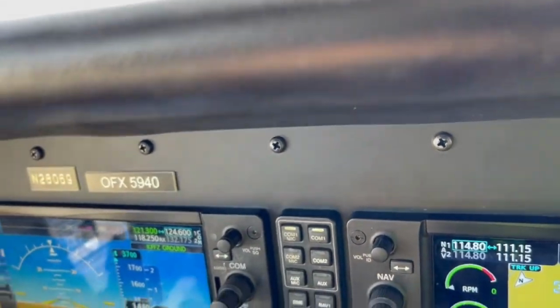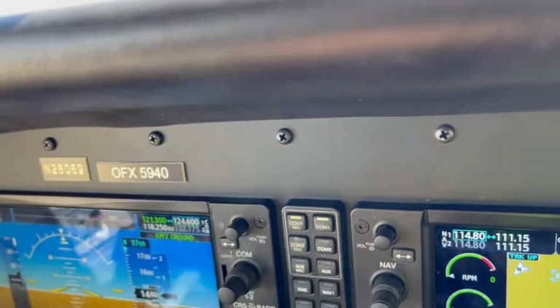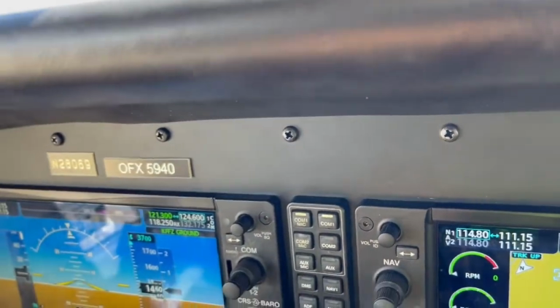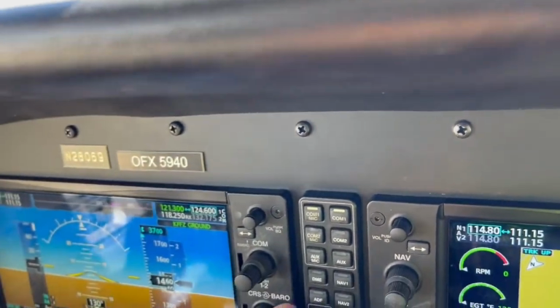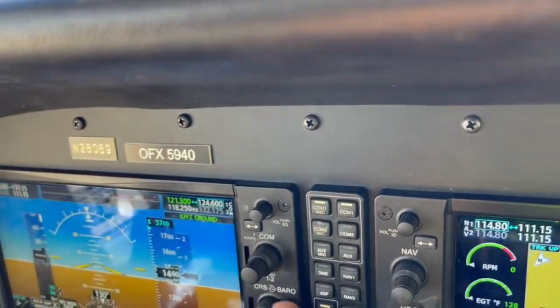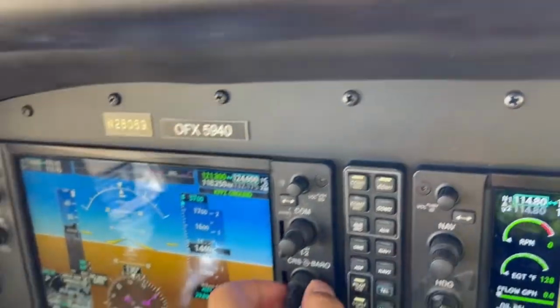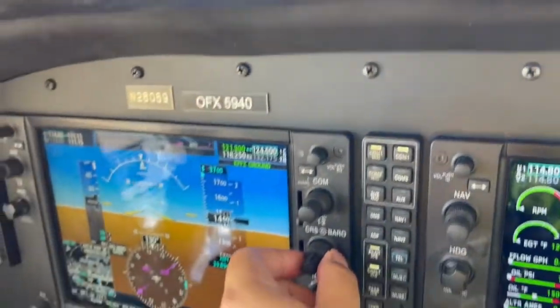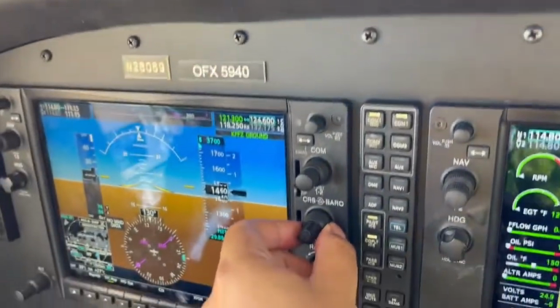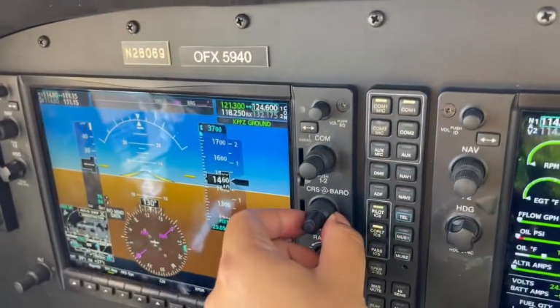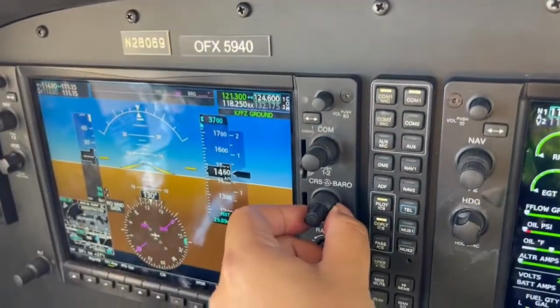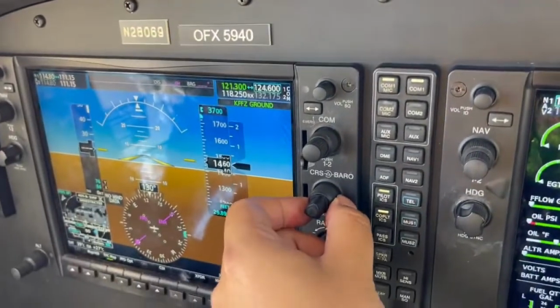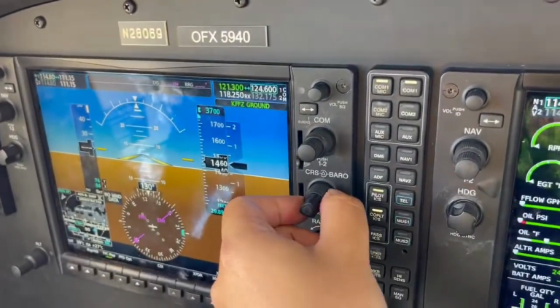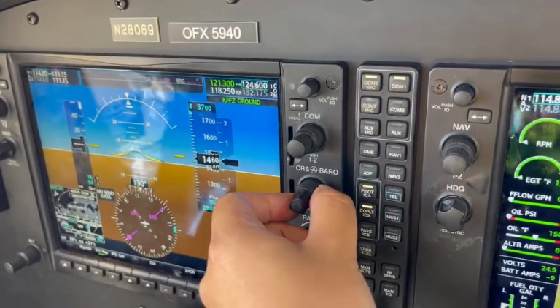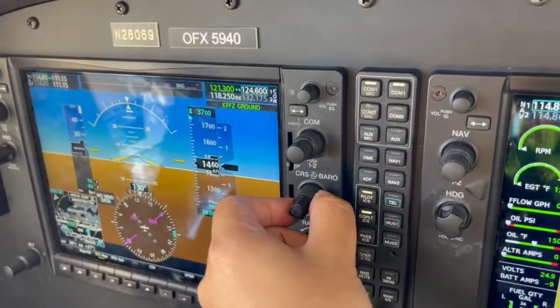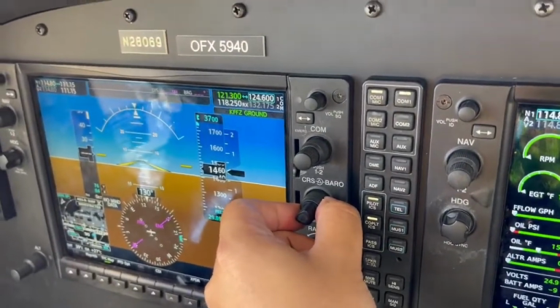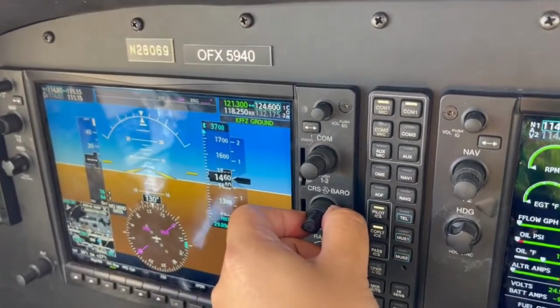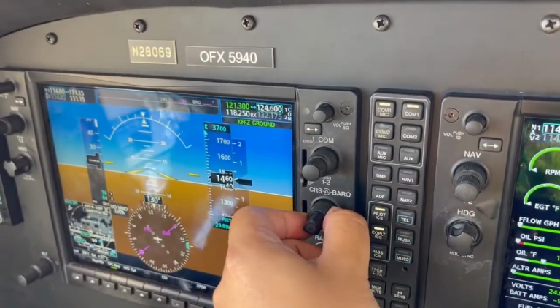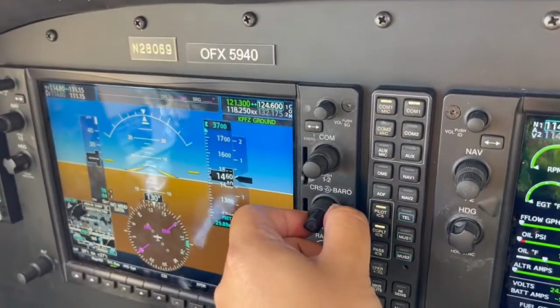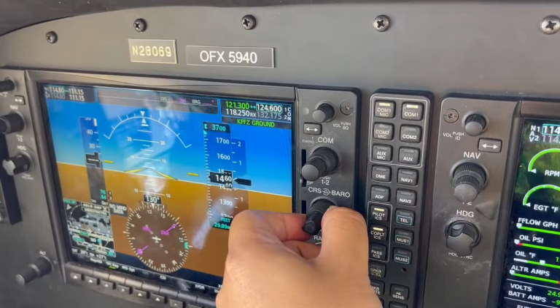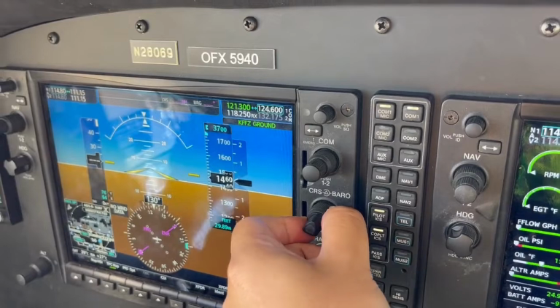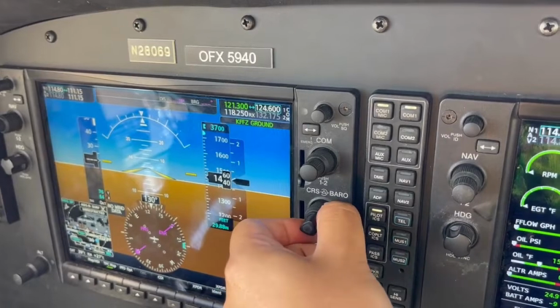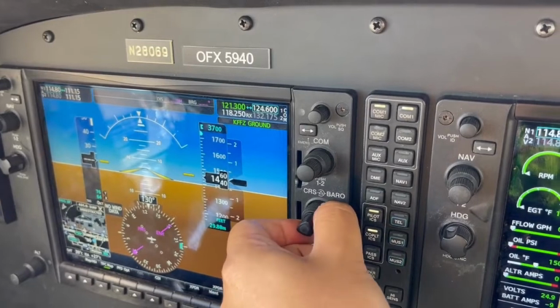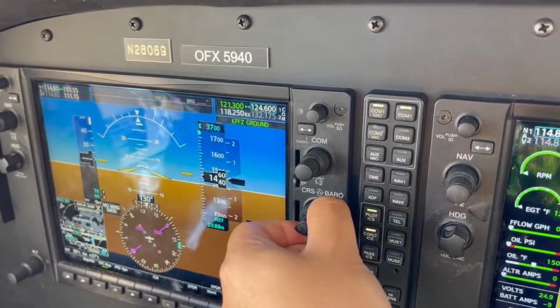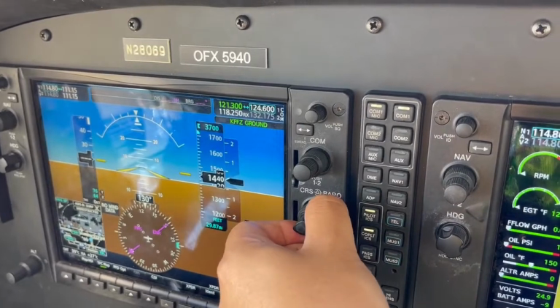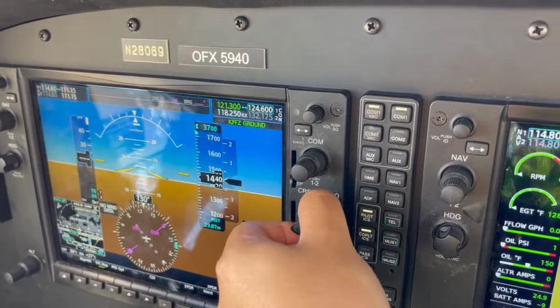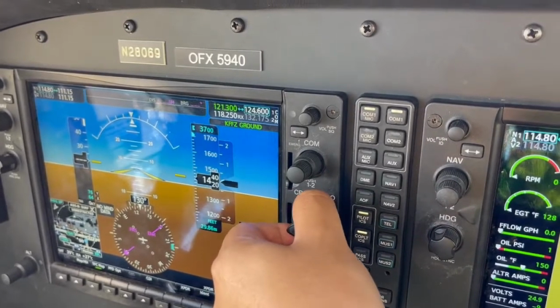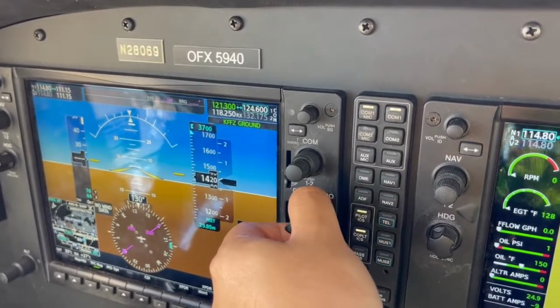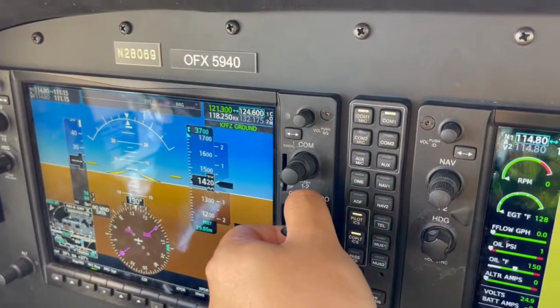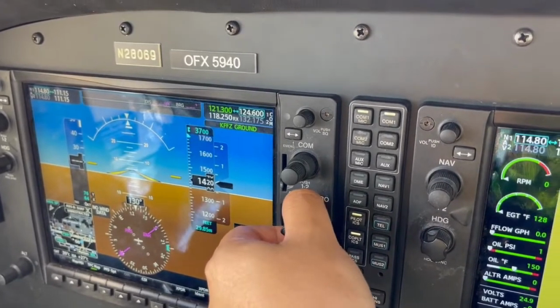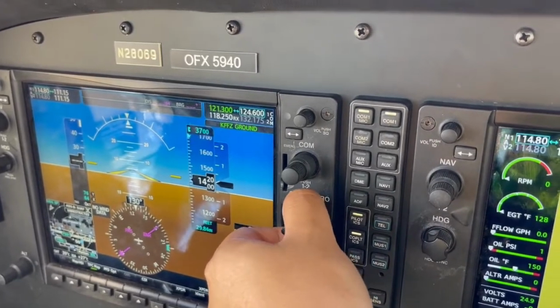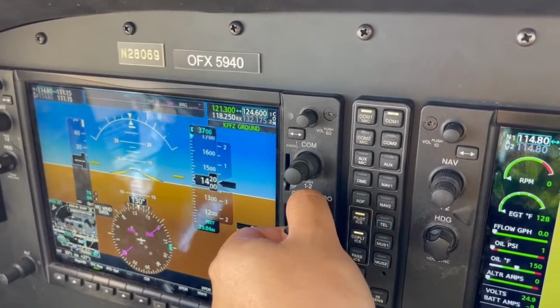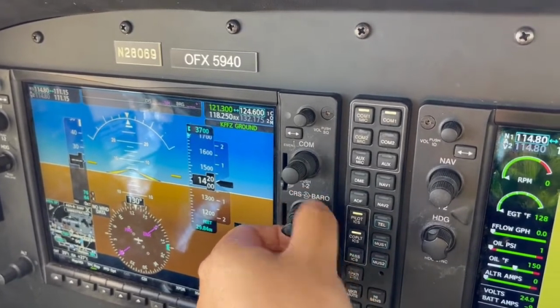Going down — 29.84 was our altimeter setting from the ATIS. So we're going to adjust the baro to 29.84, like so.